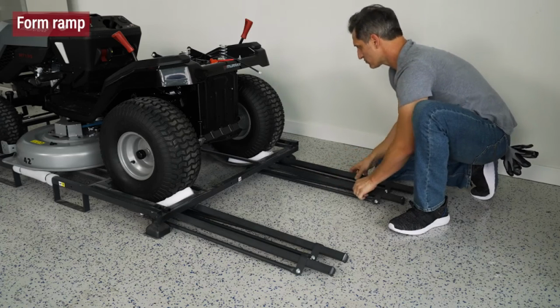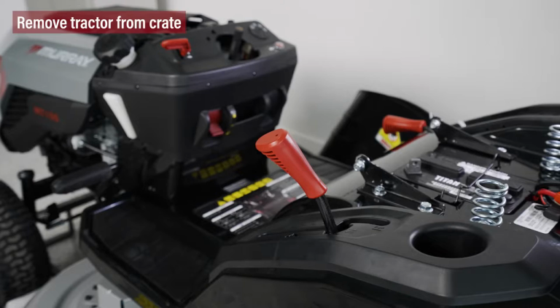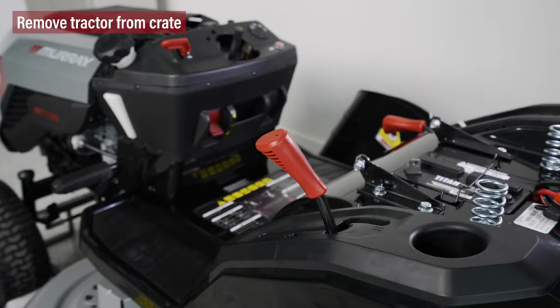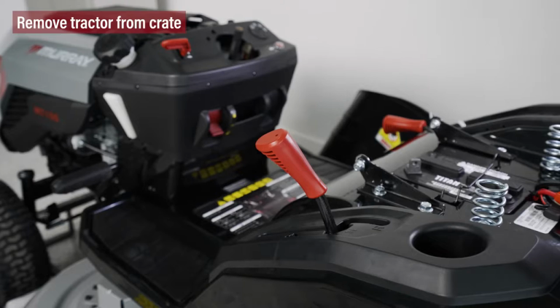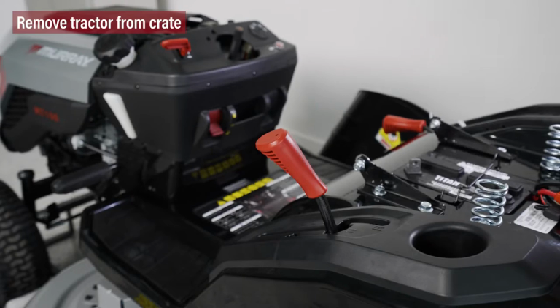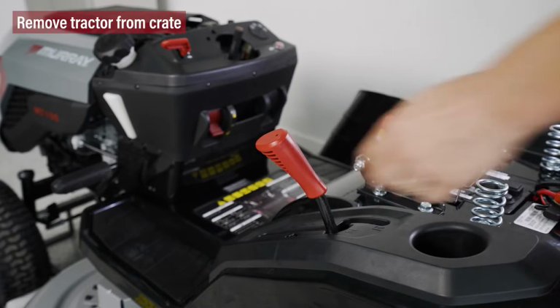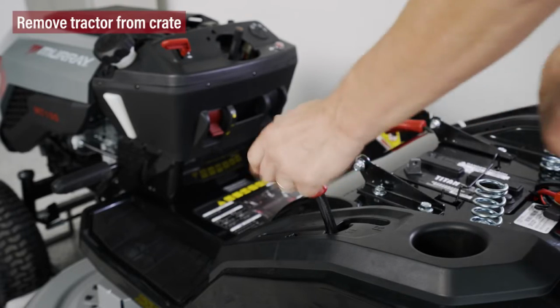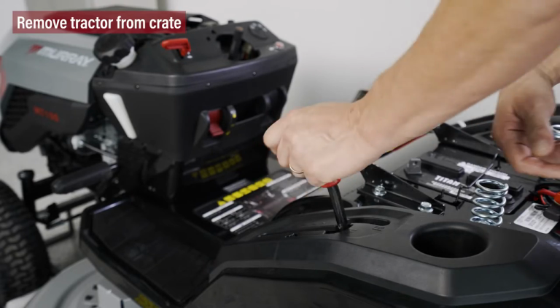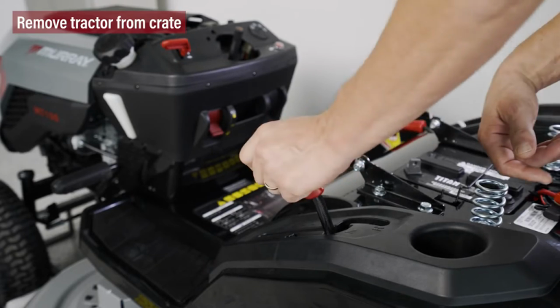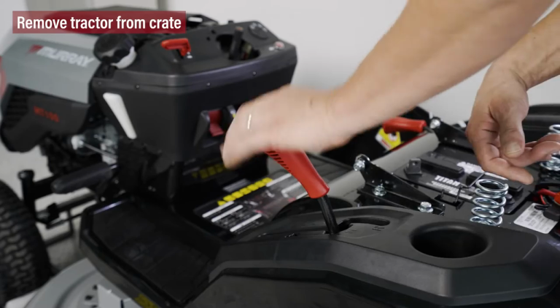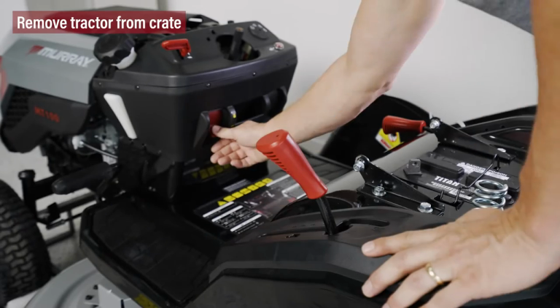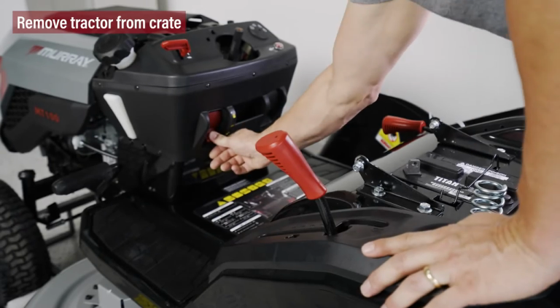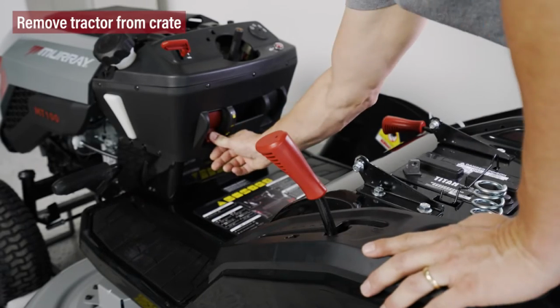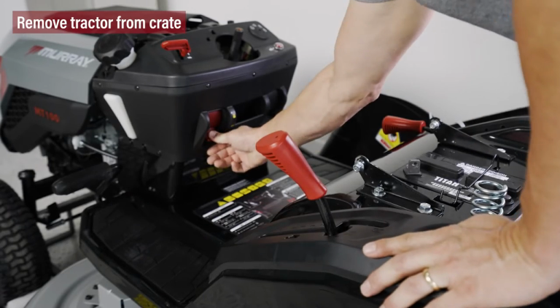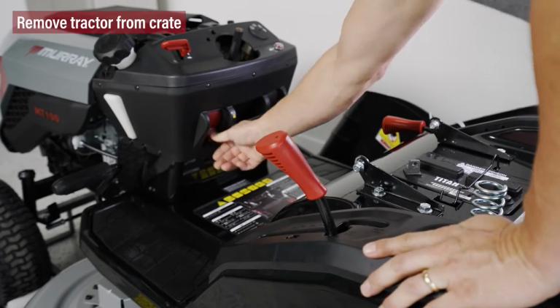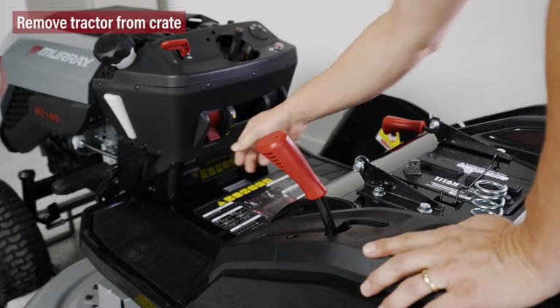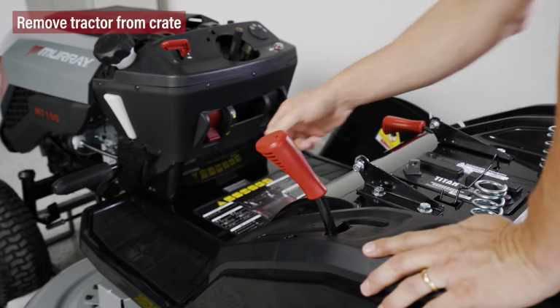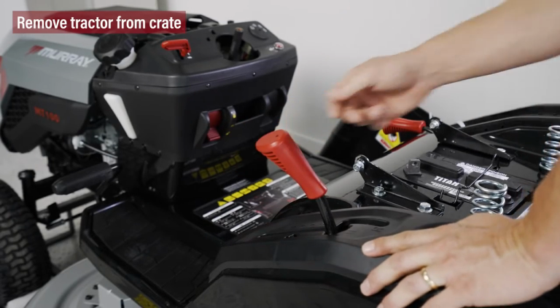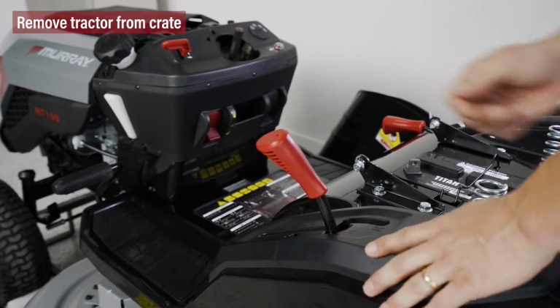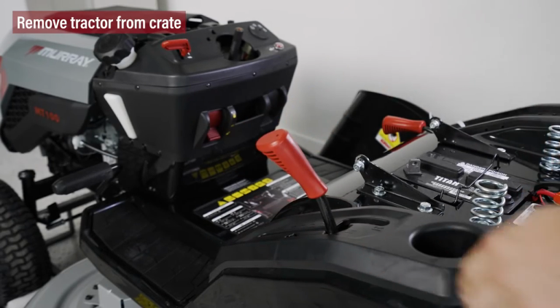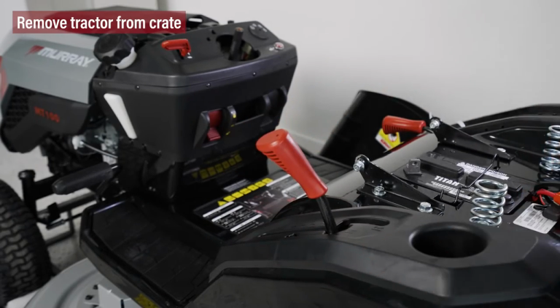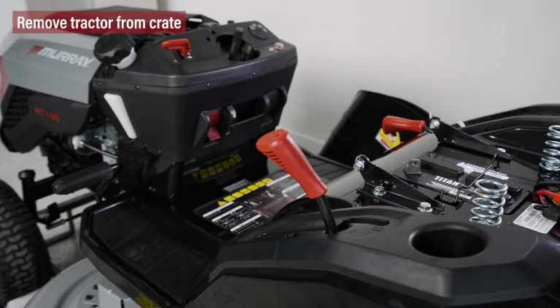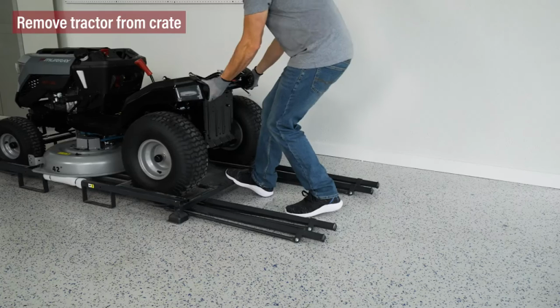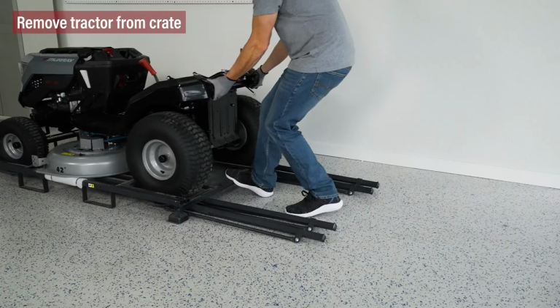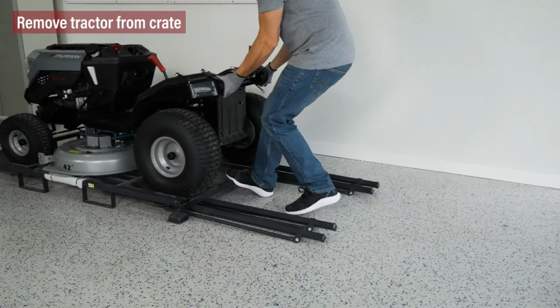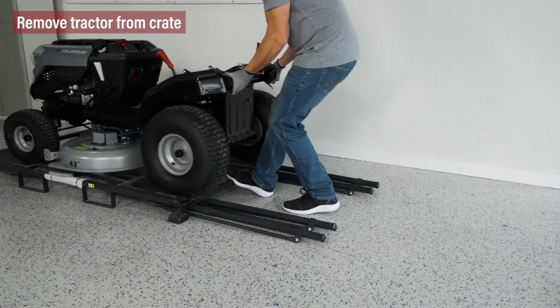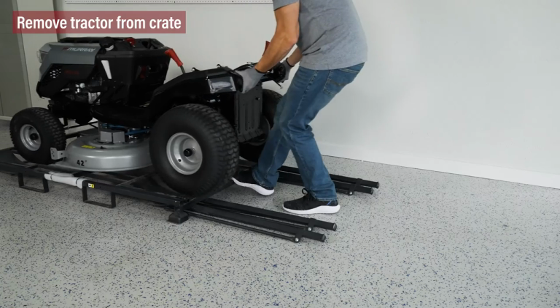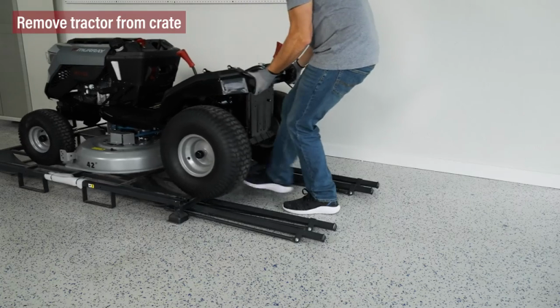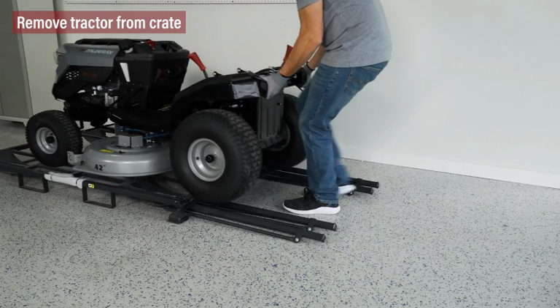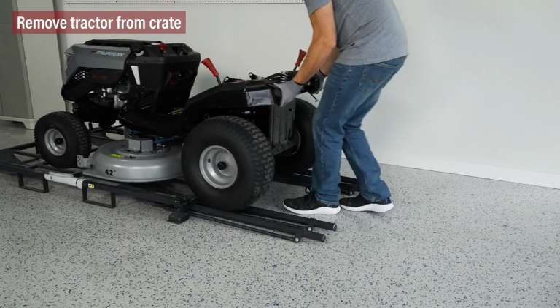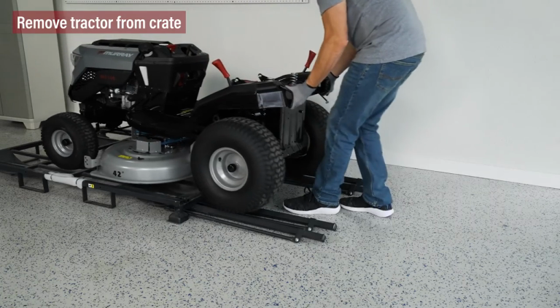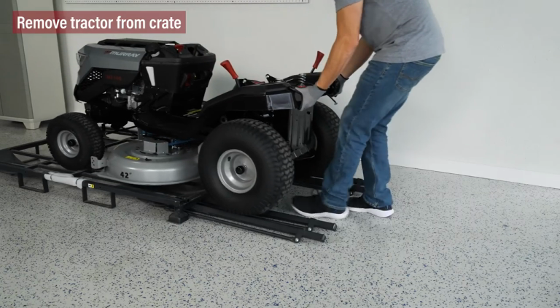Make sure that the transmission is in neutral and the parking brake is disengaged. Then pull the tractor off of the crate.